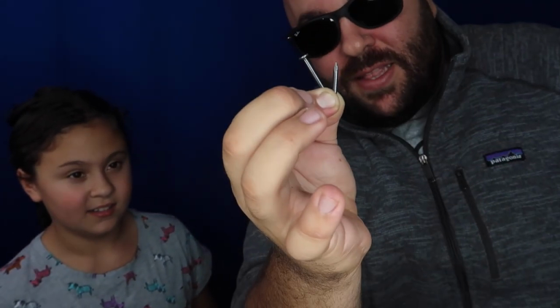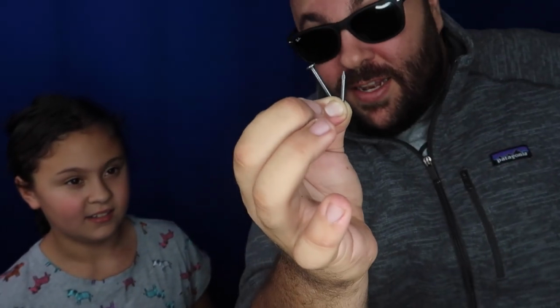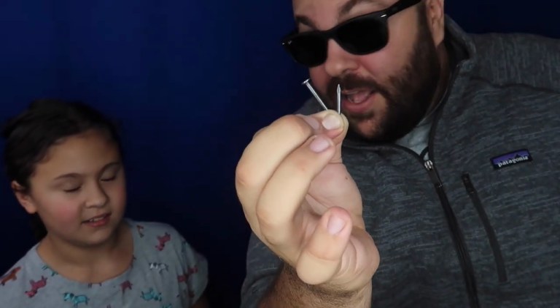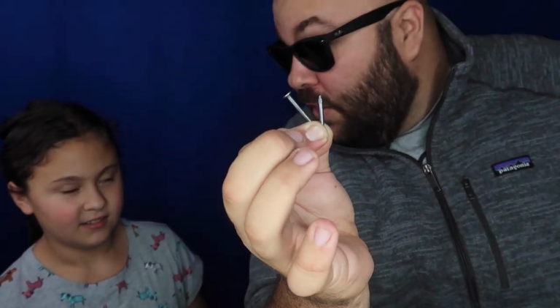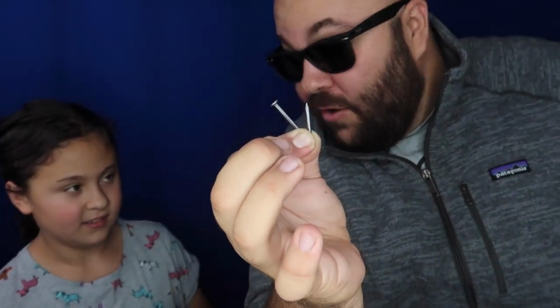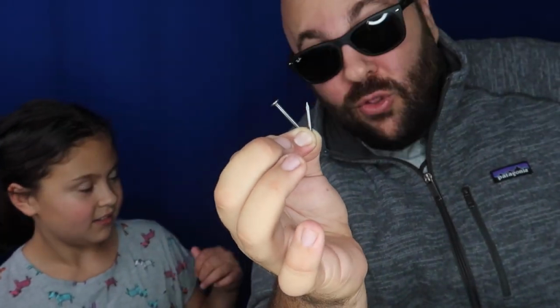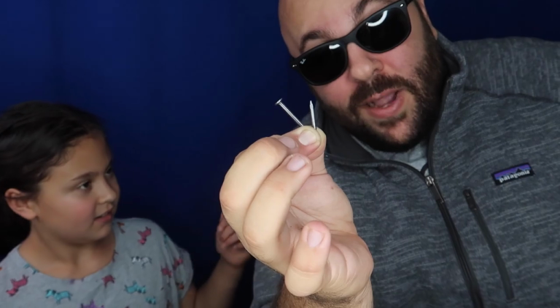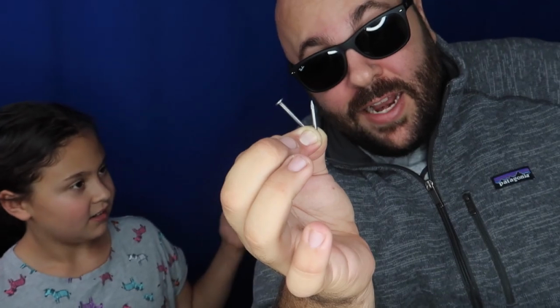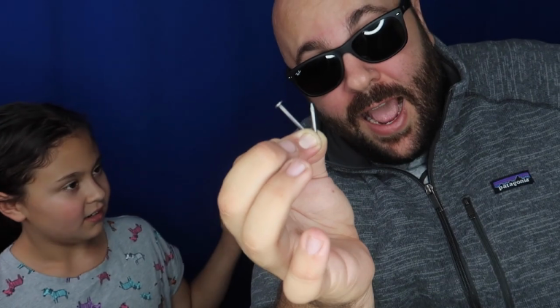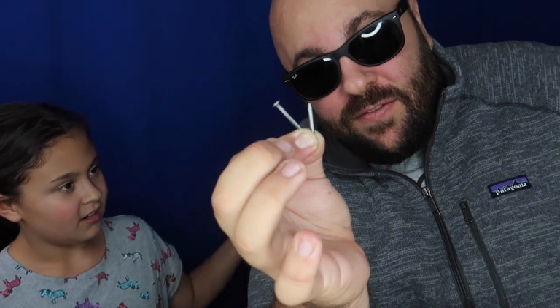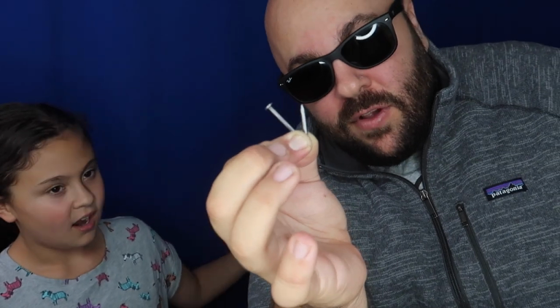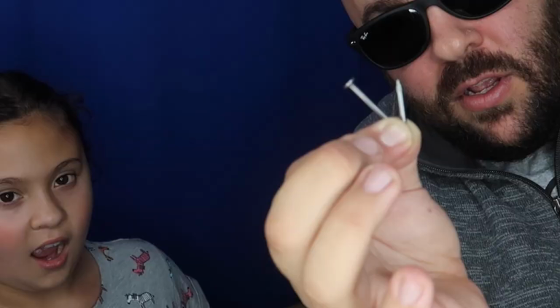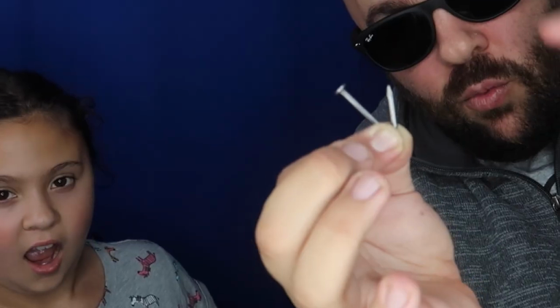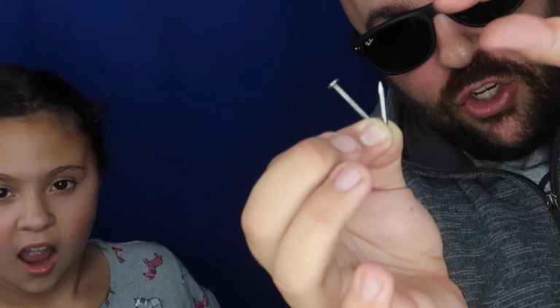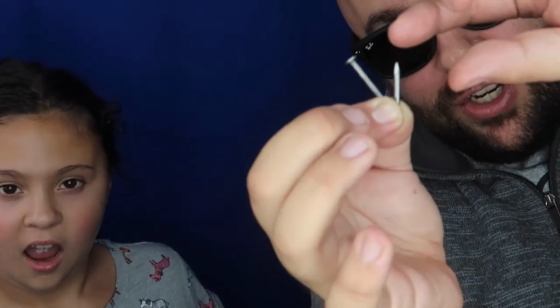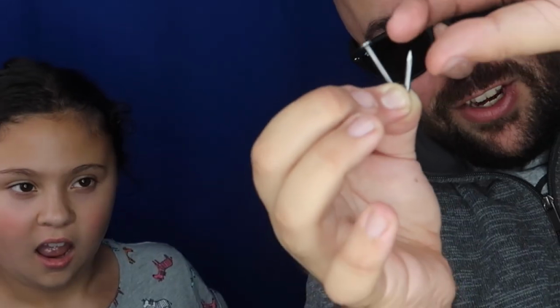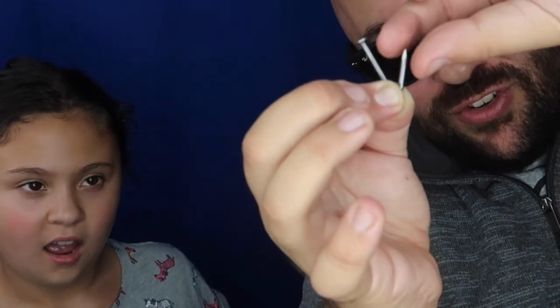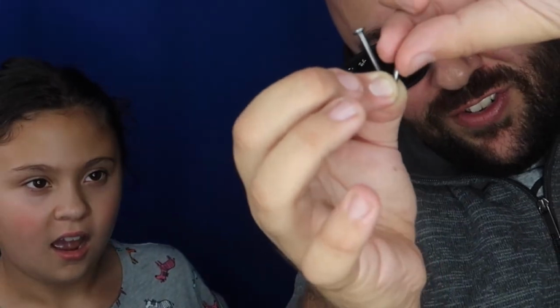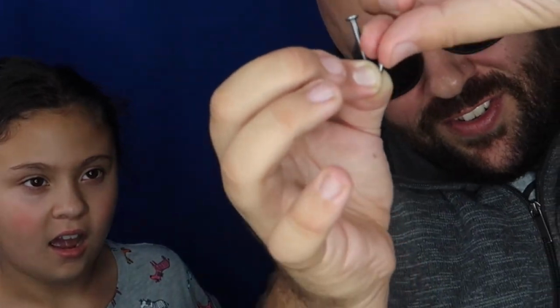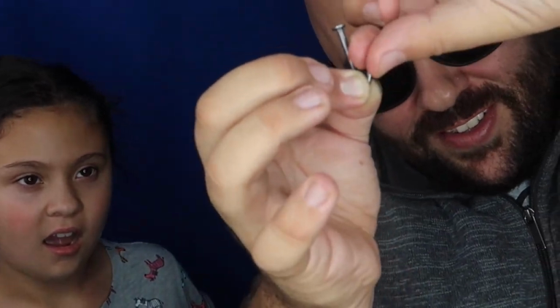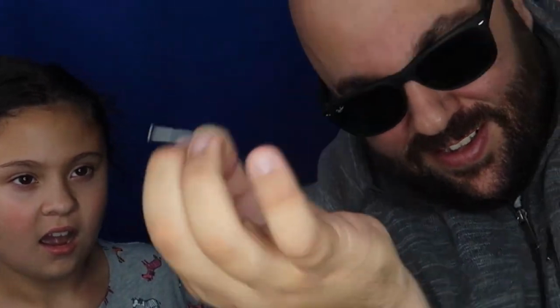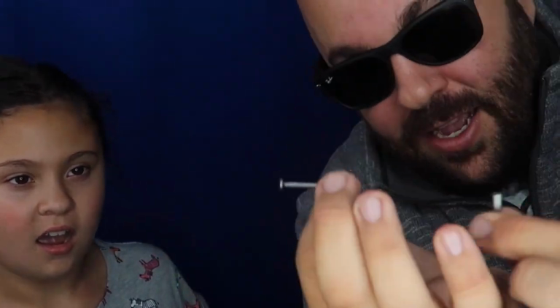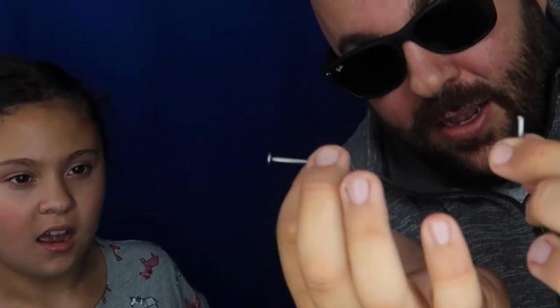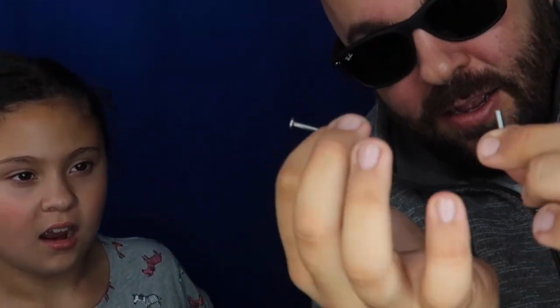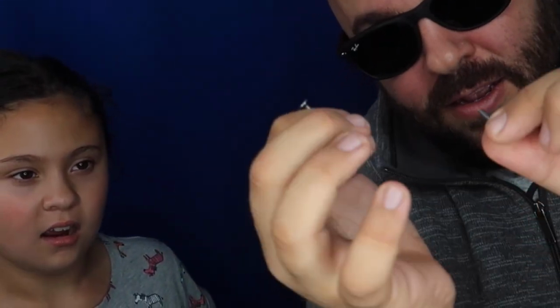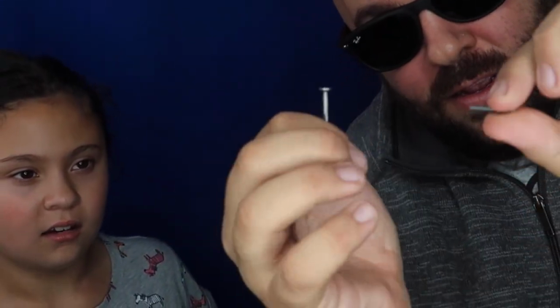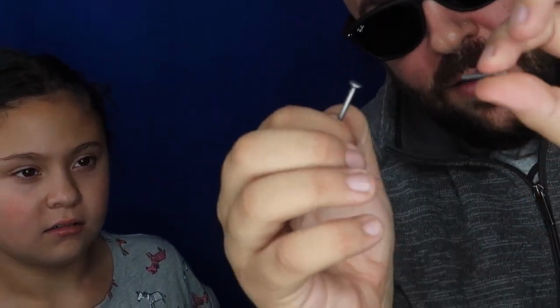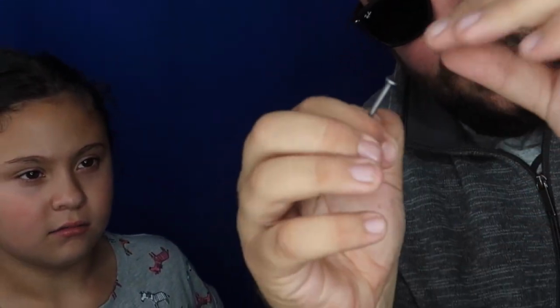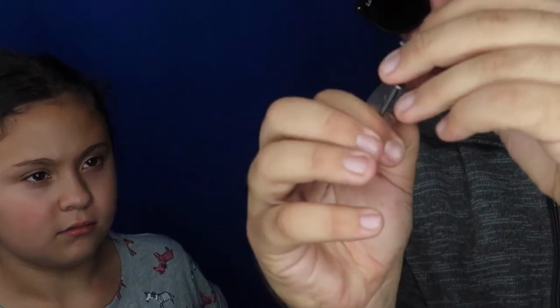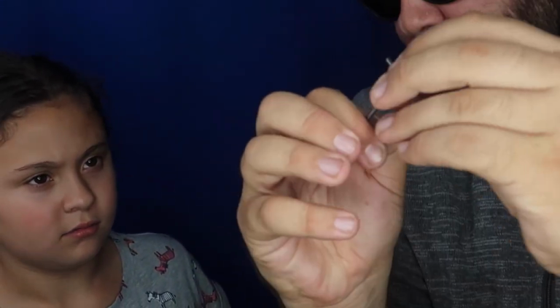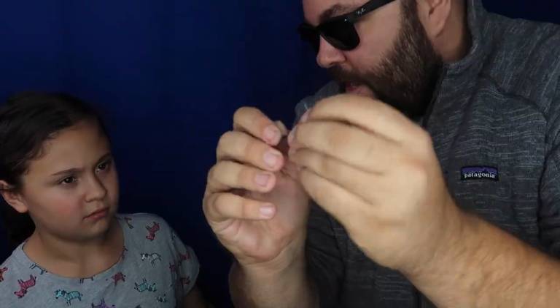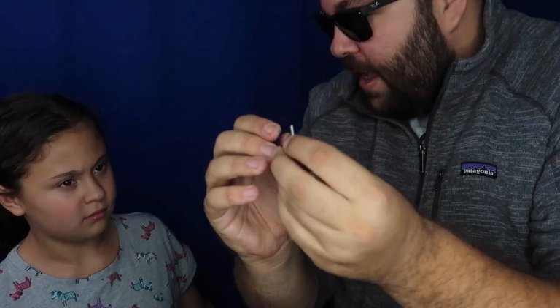Bend the nail all the way in half. Watch — you can actually just break it.